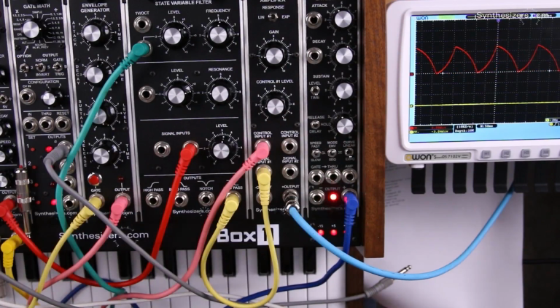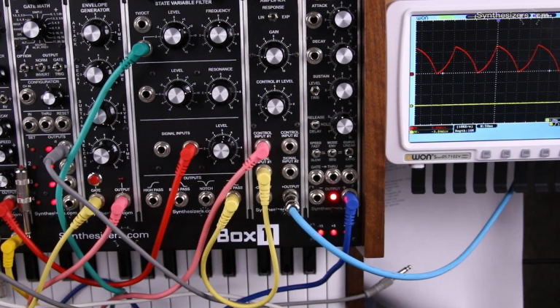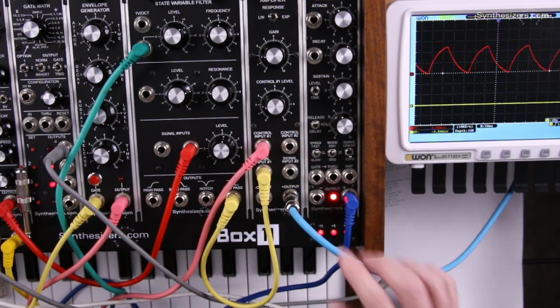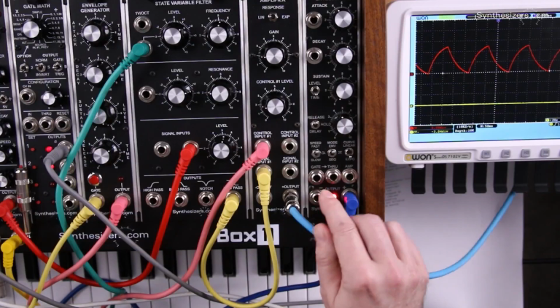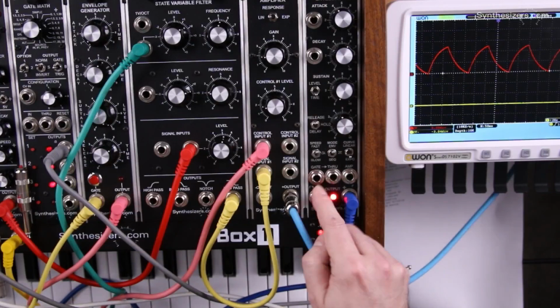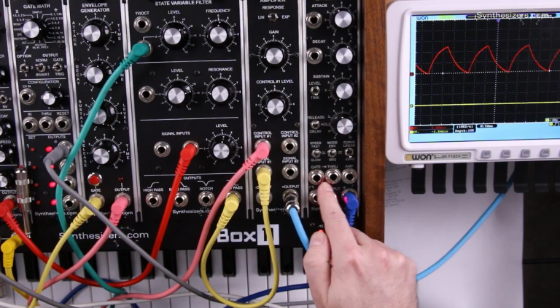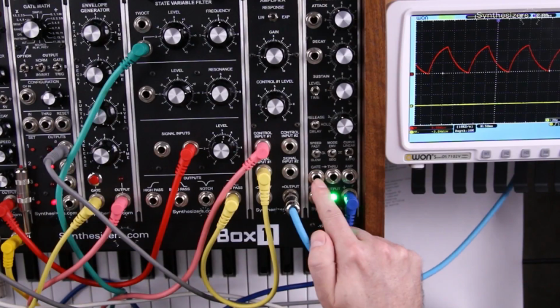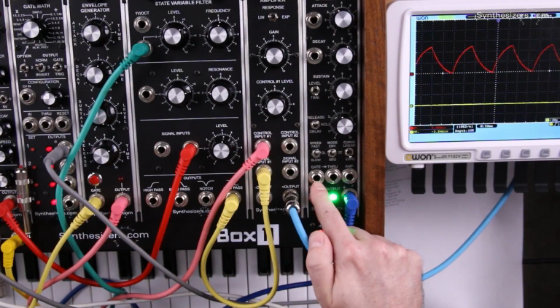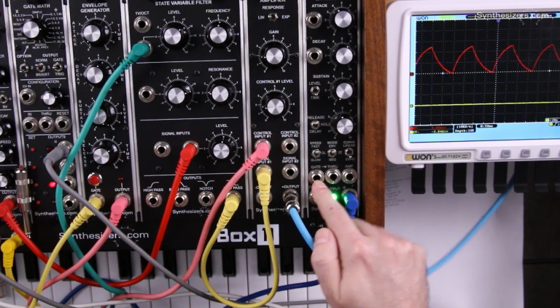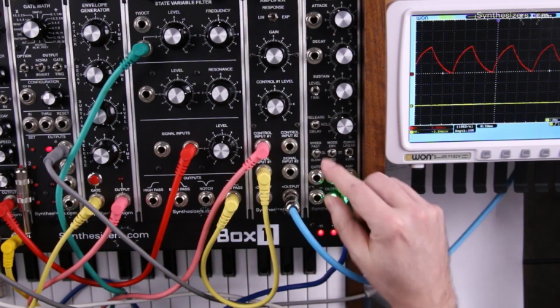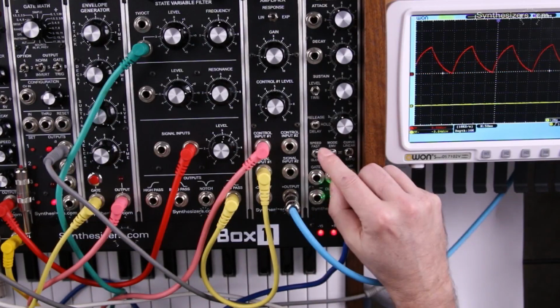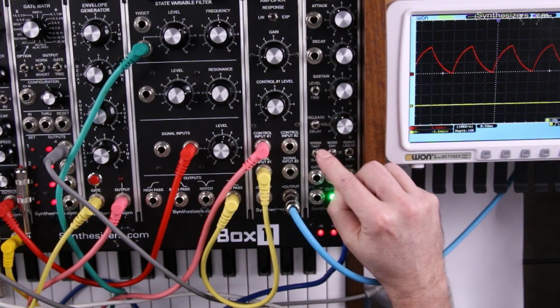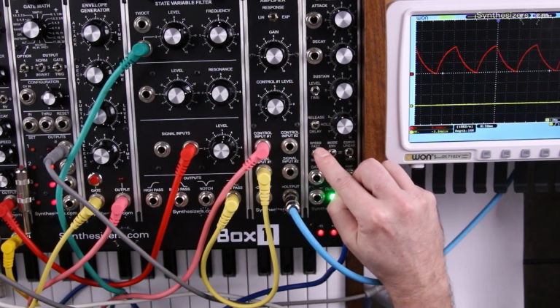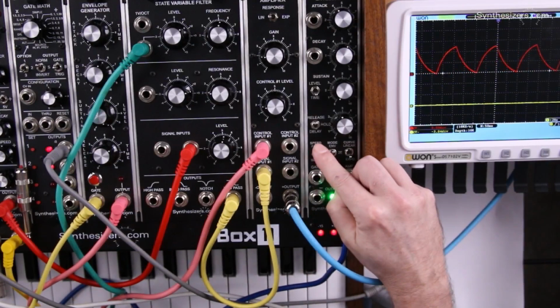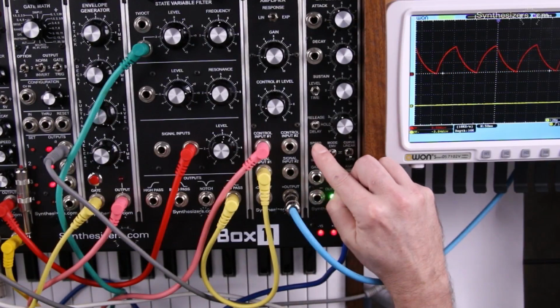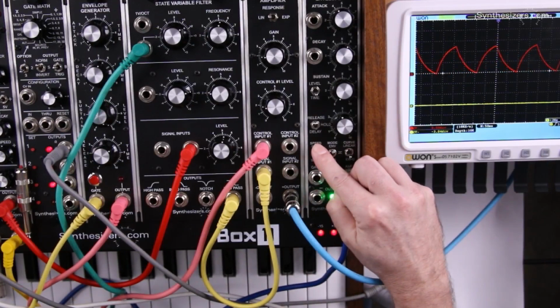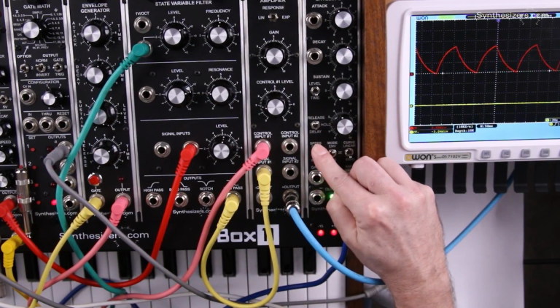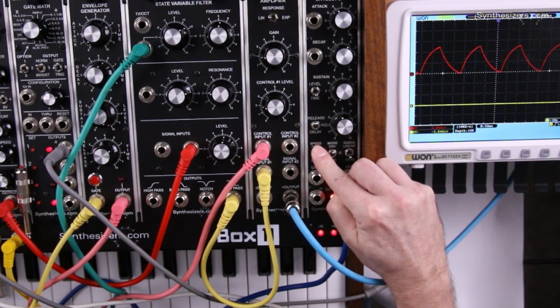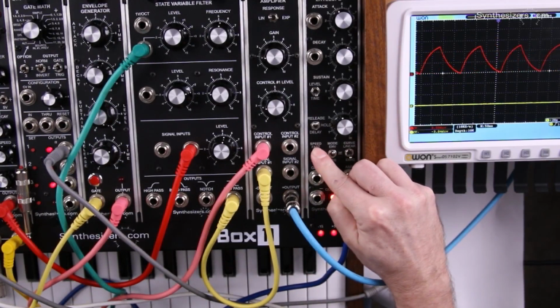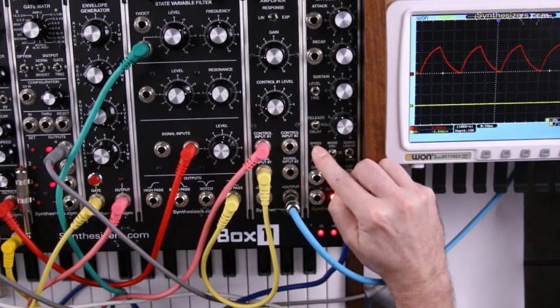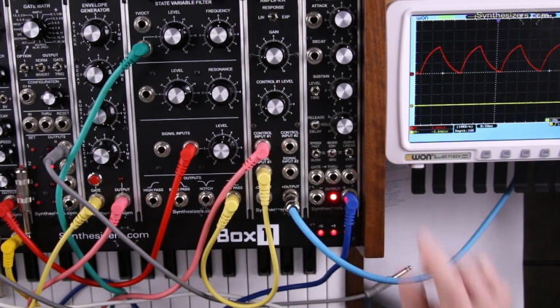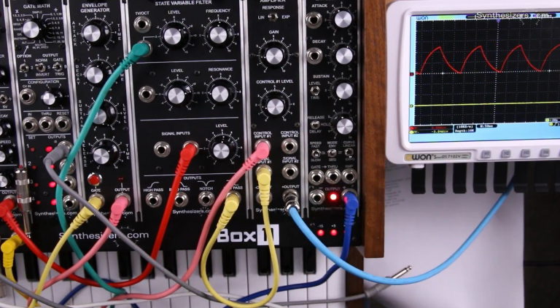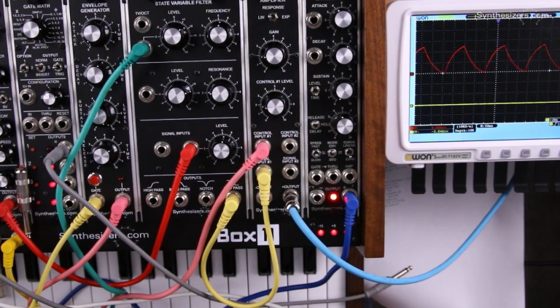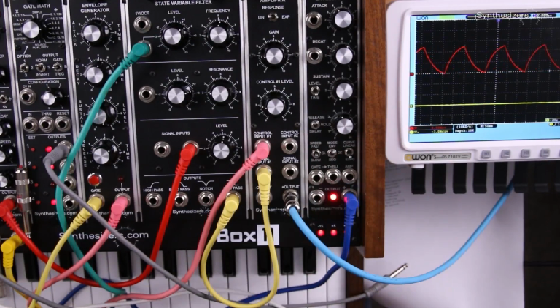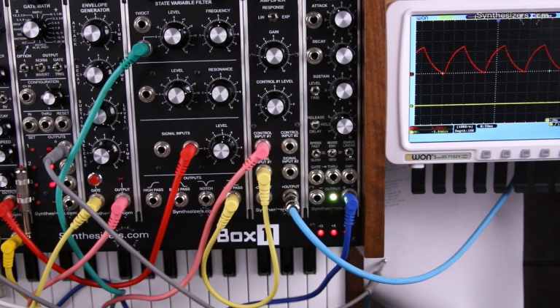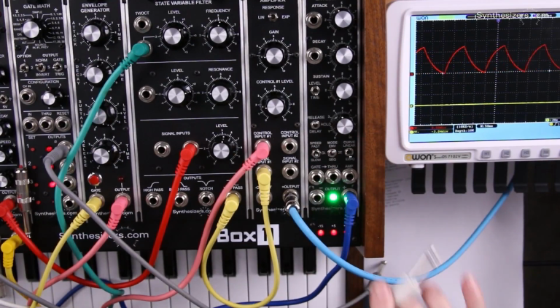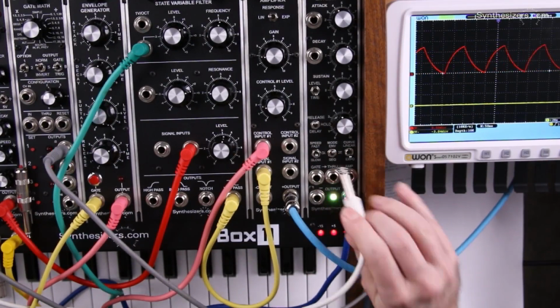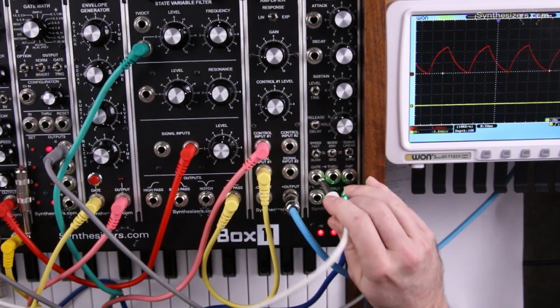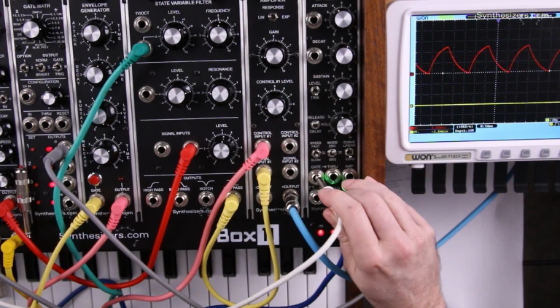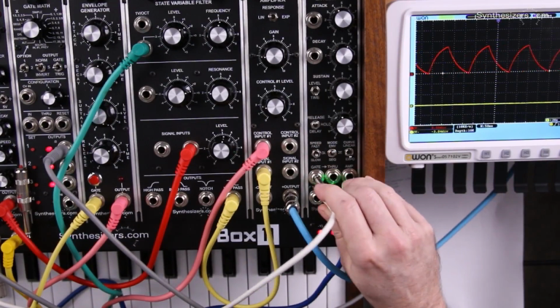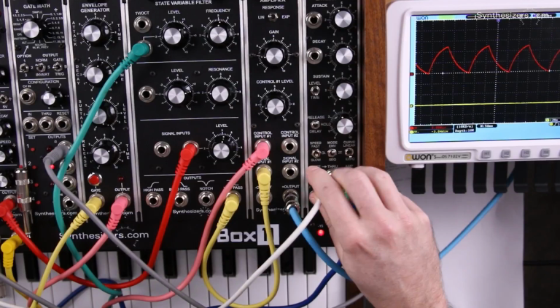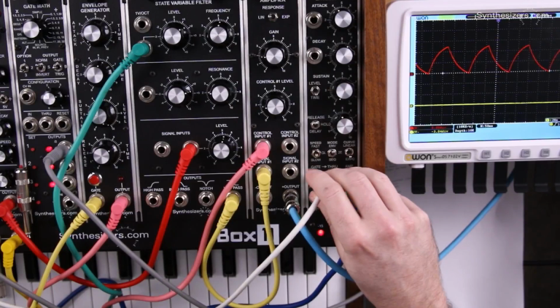Now with the gate plugged in we can do gated looping. We'll do this from a keyboard.